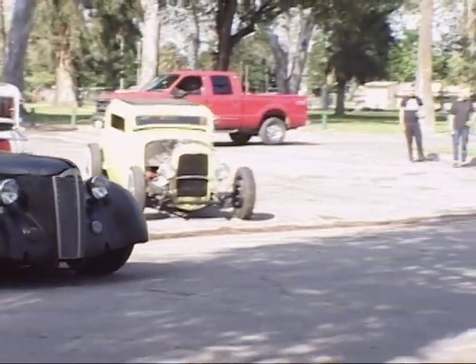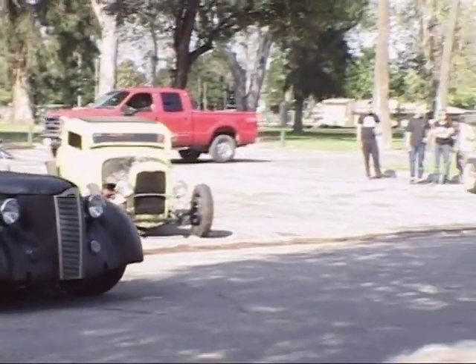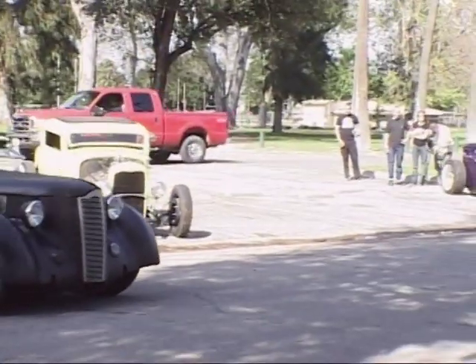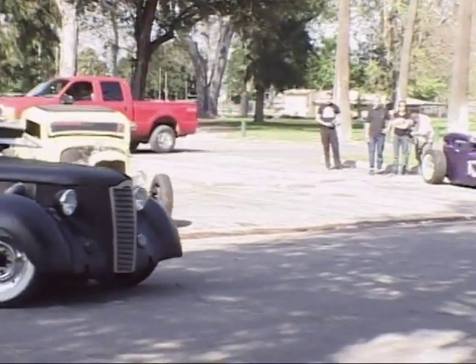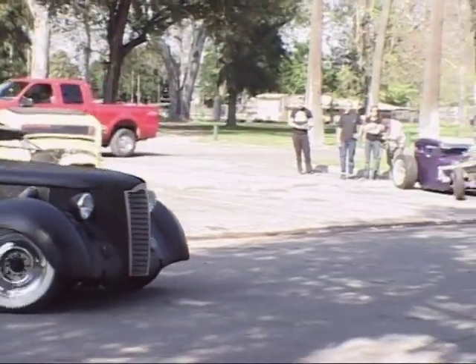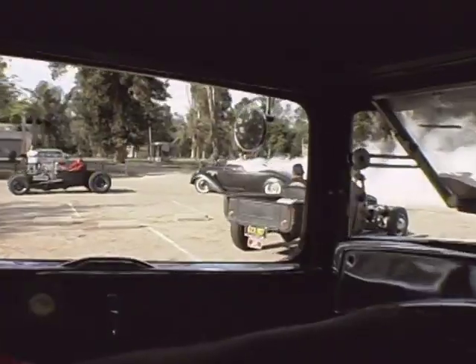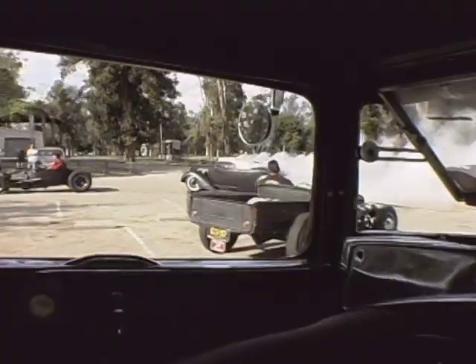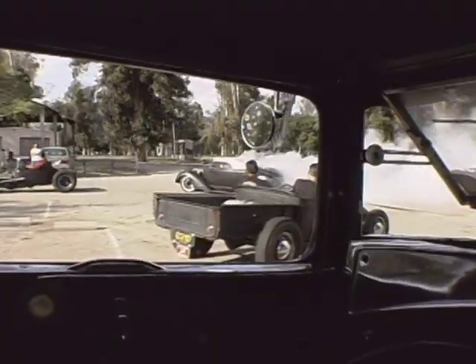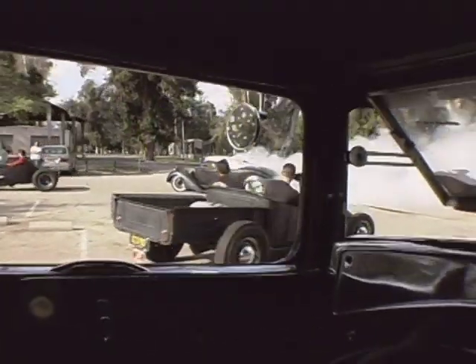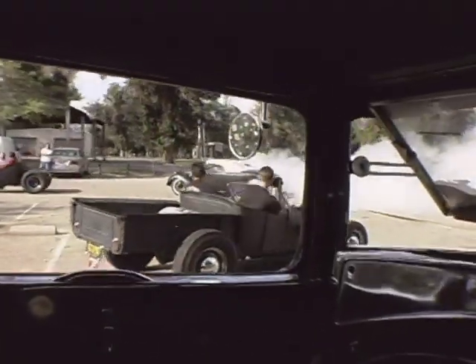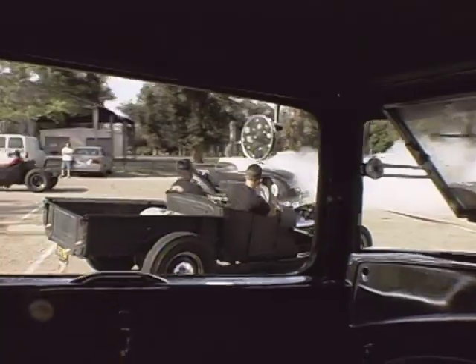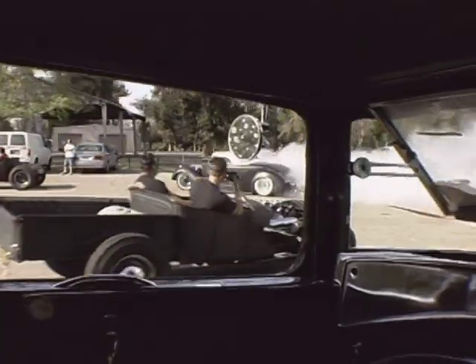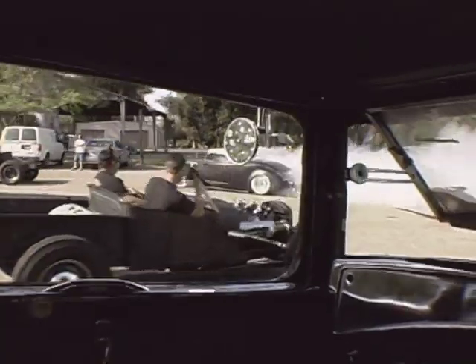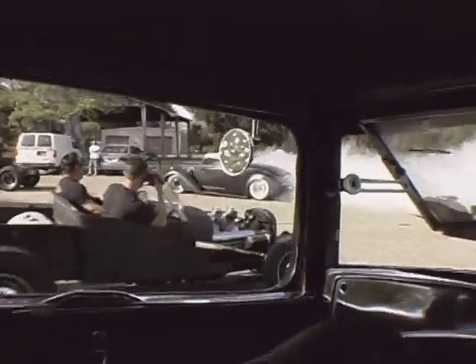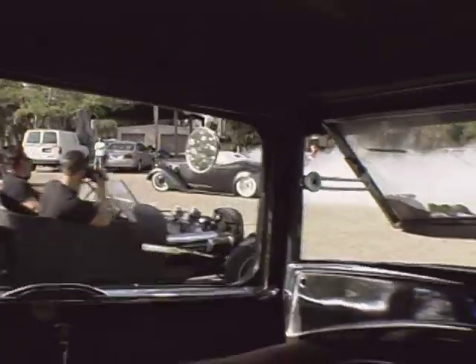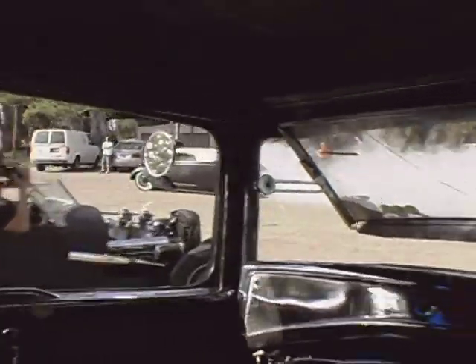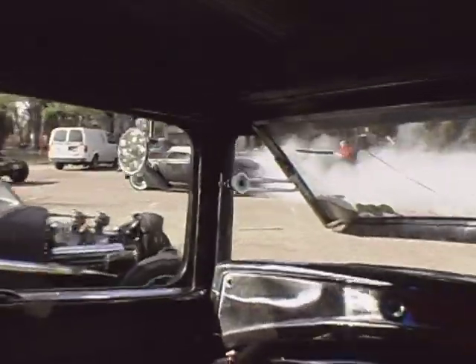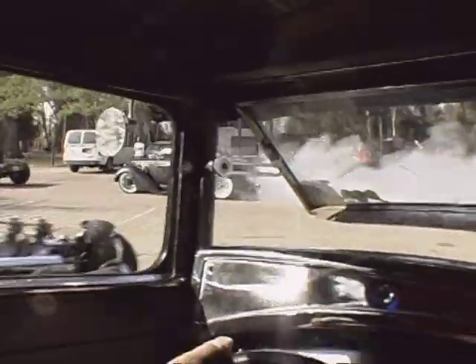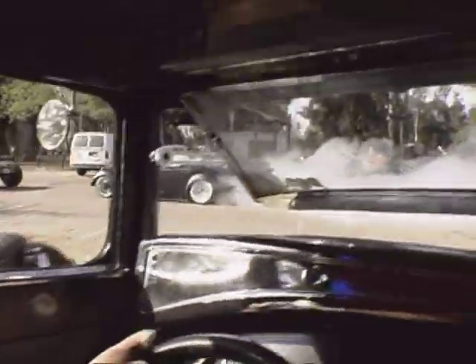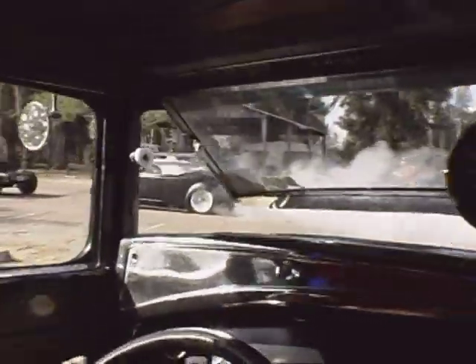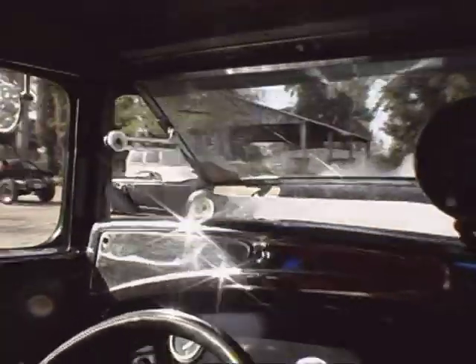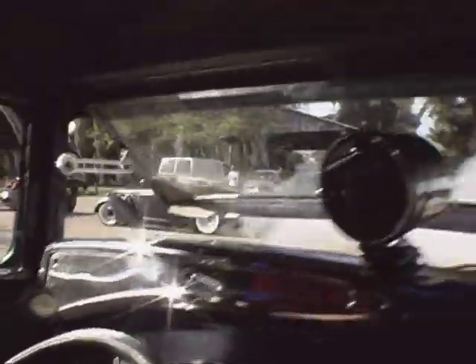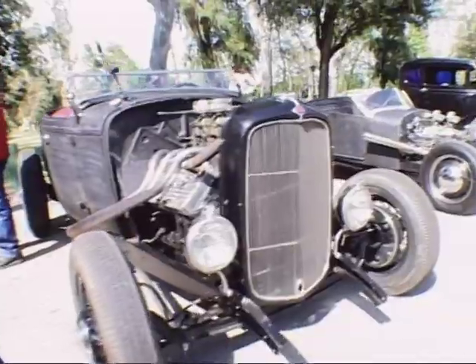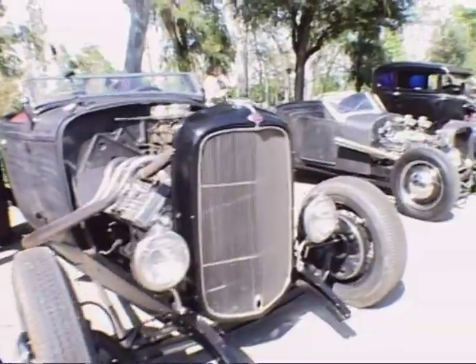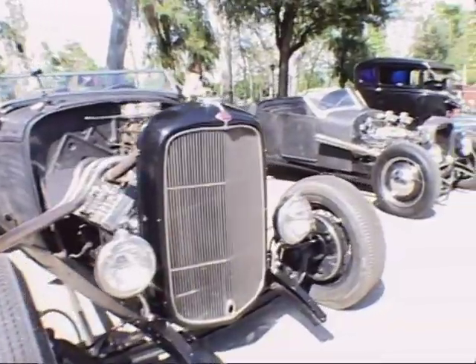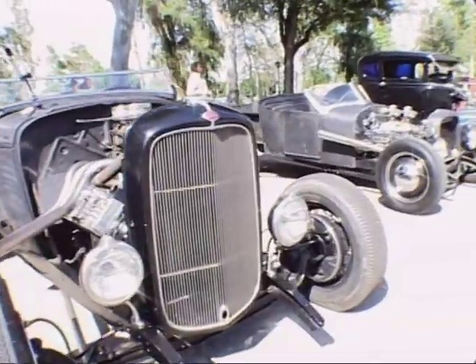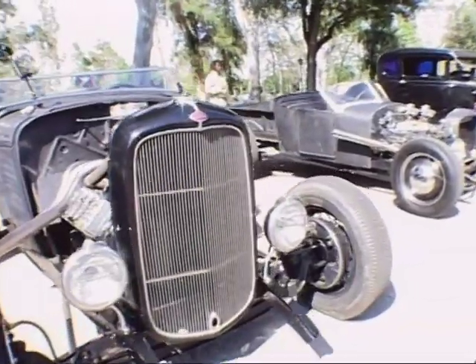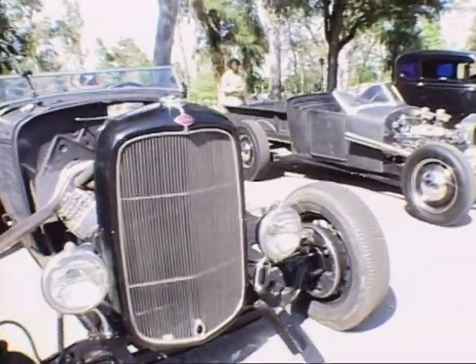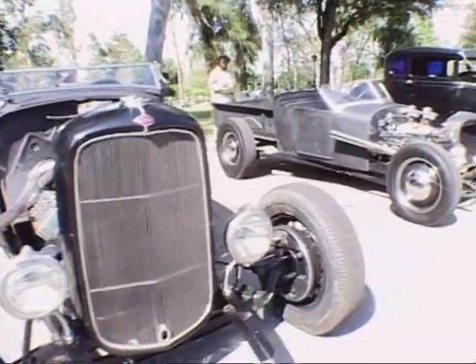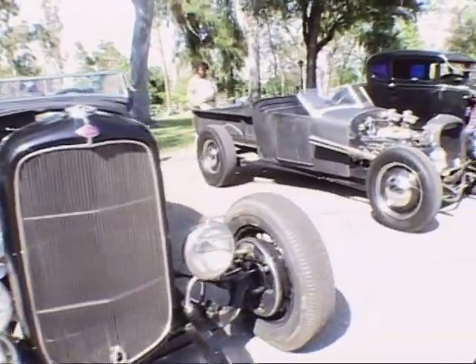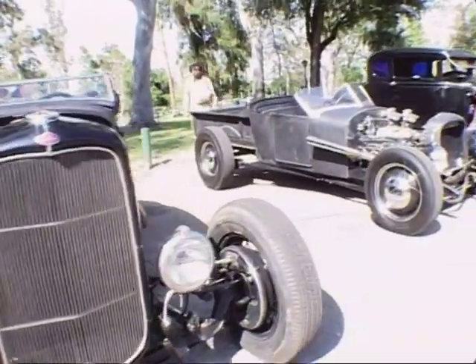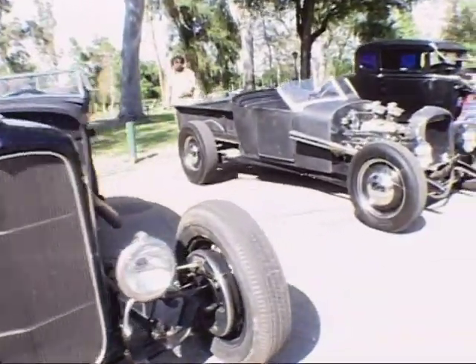A freelance photojournalist pulled up and said, 'Hey, what do you guys call these kind of cars?' And our member replied, 'I guess you'd call them rat rods.'